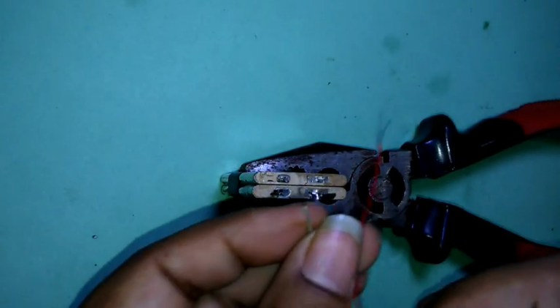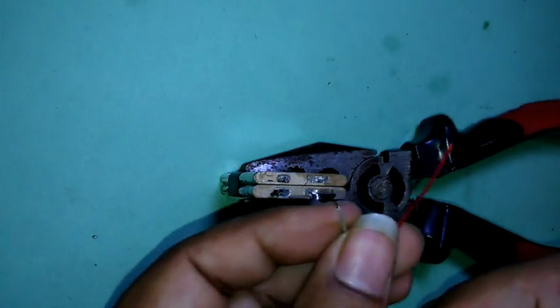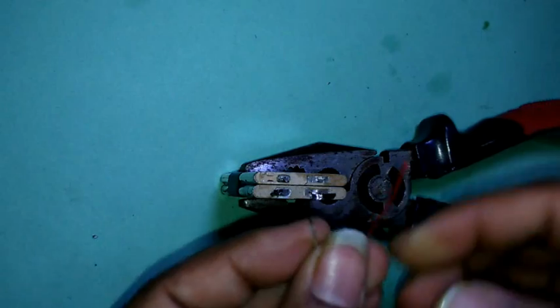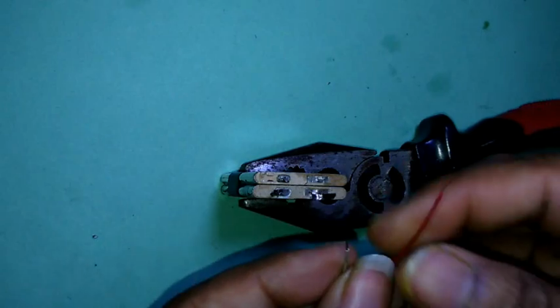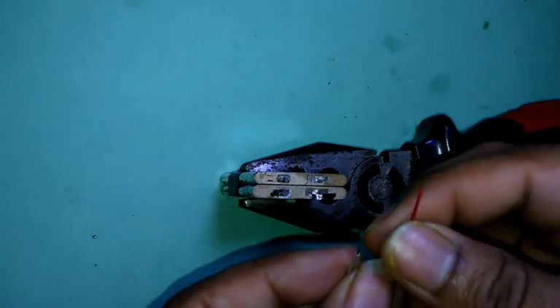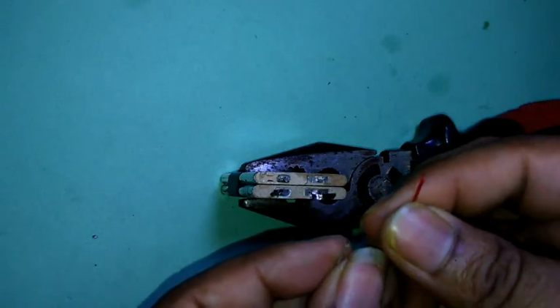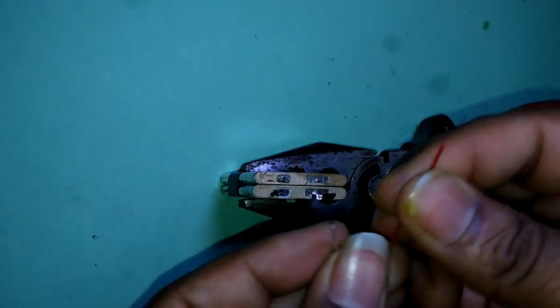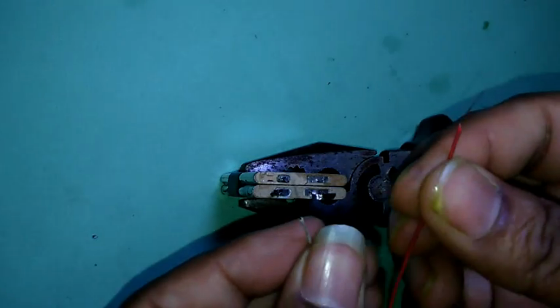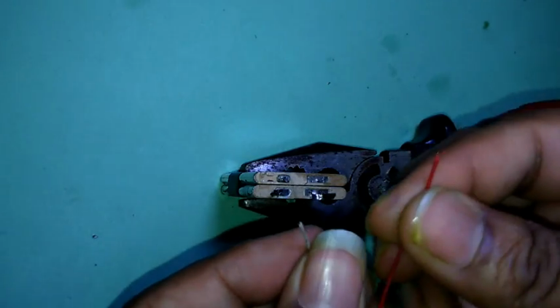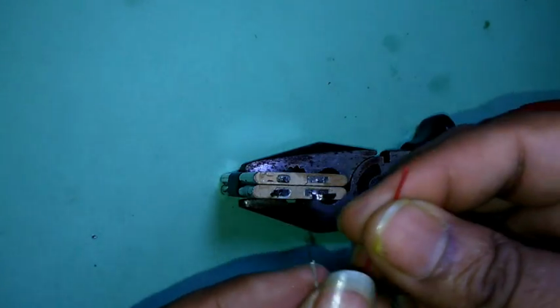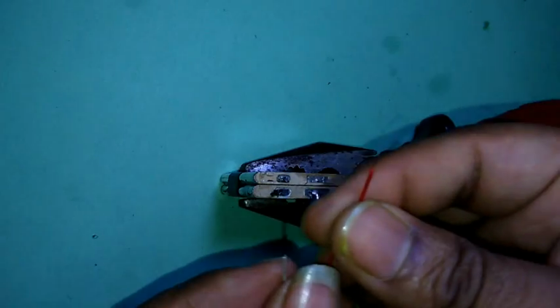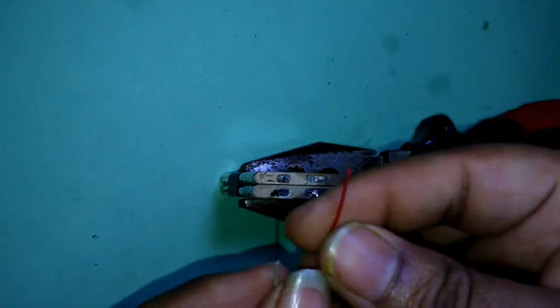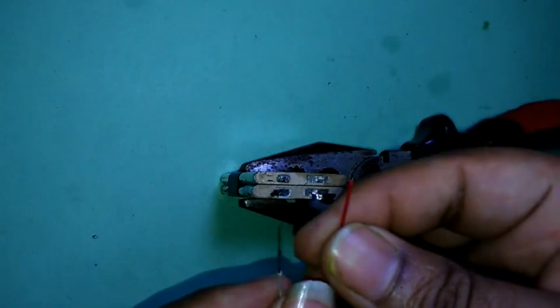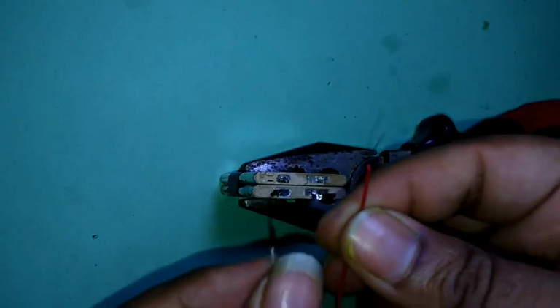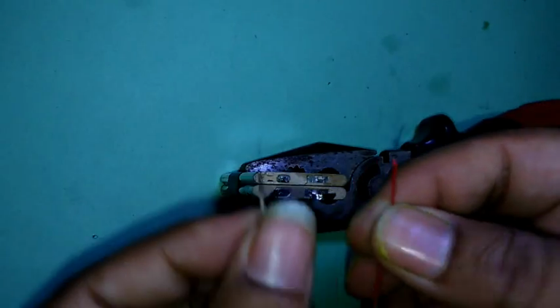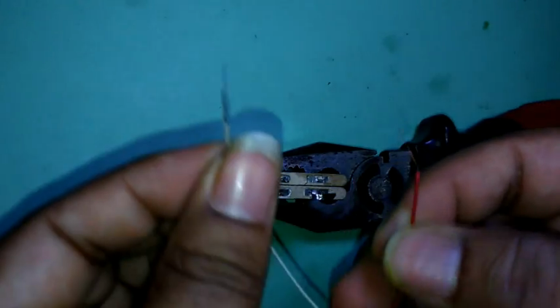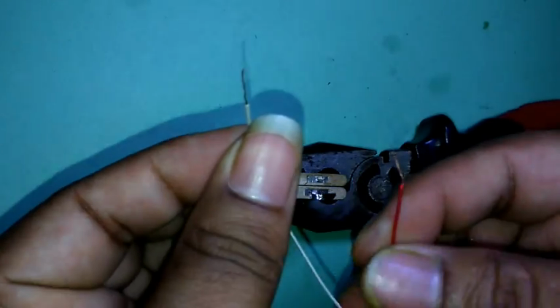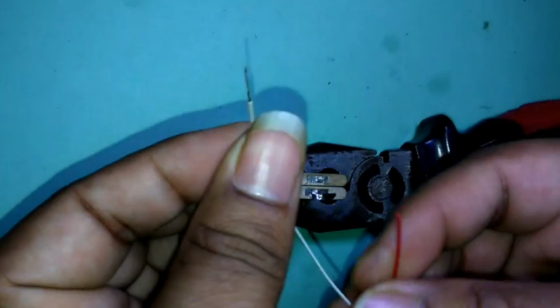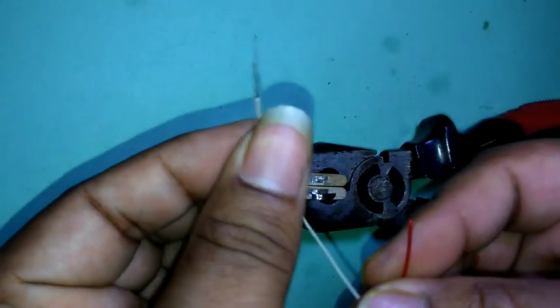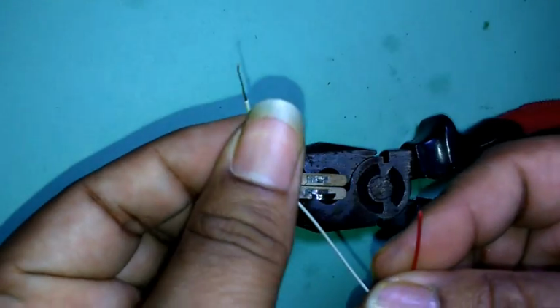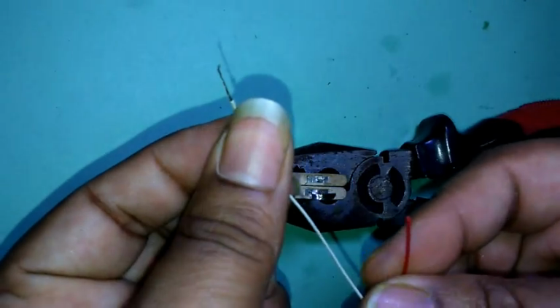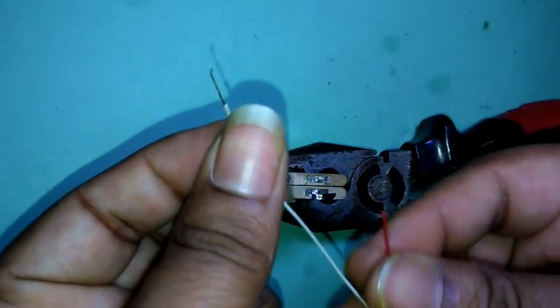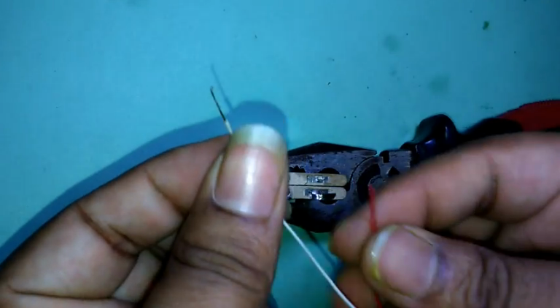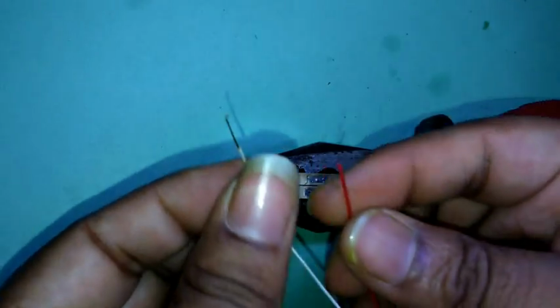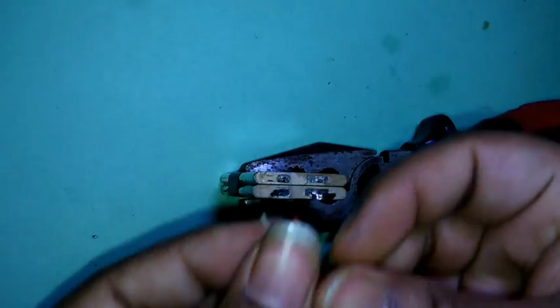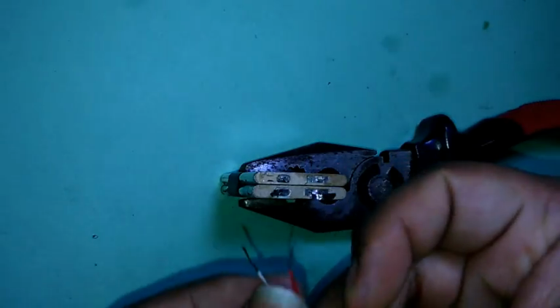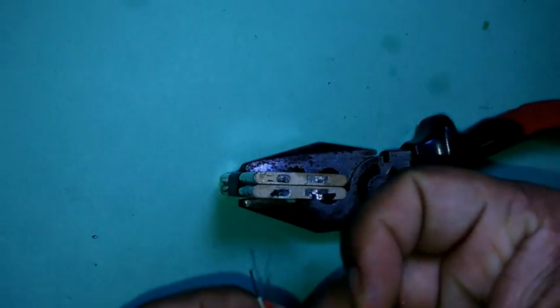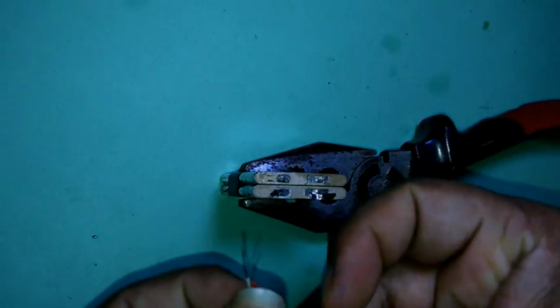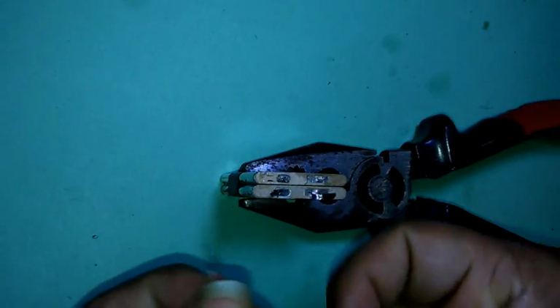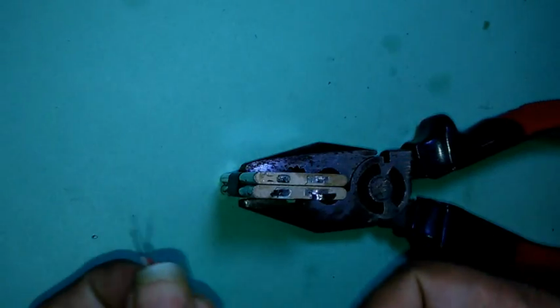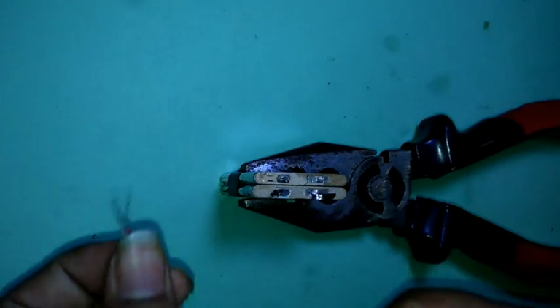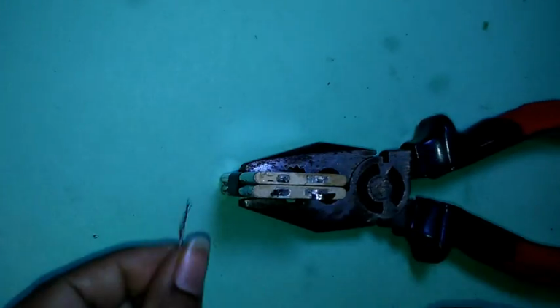I will take red for positive and white for negative. Now solder it.